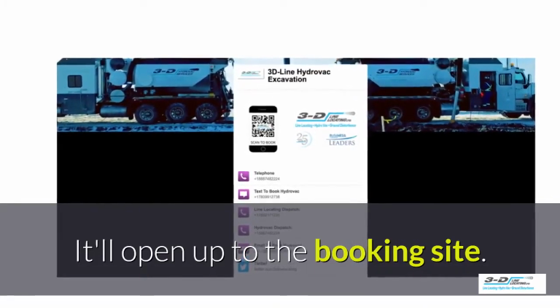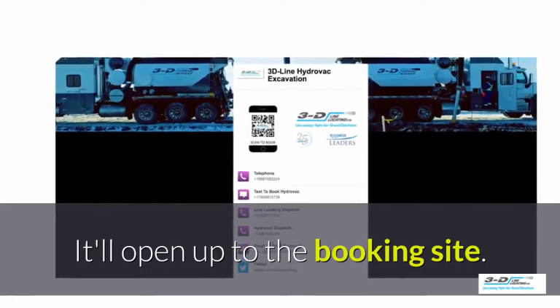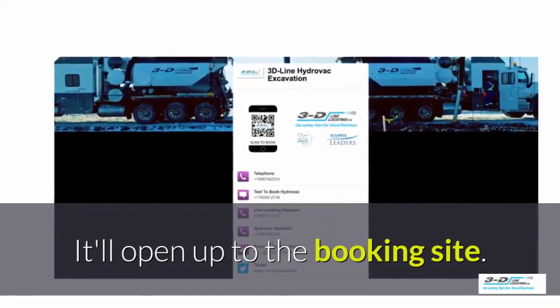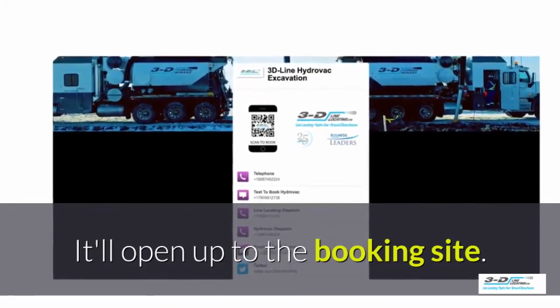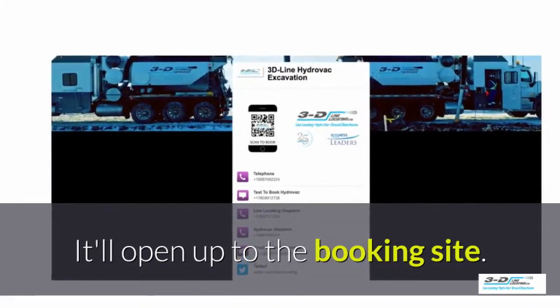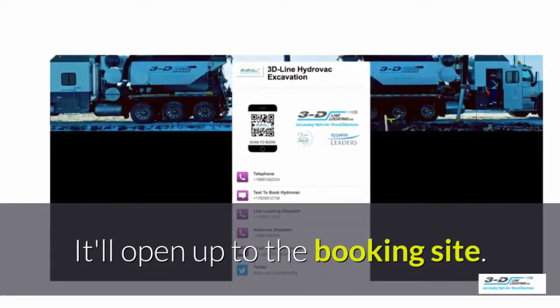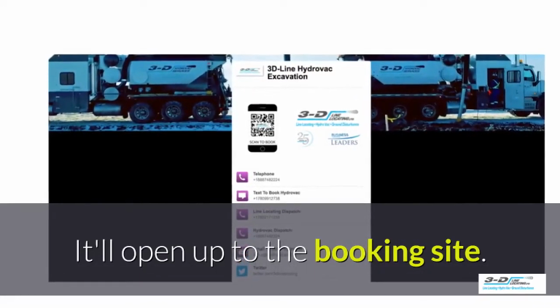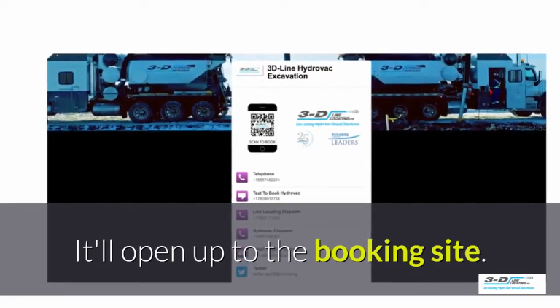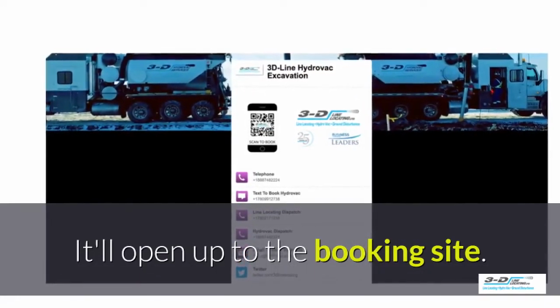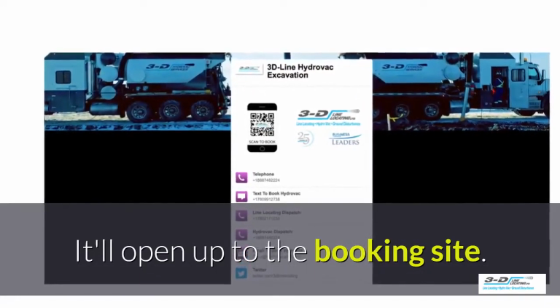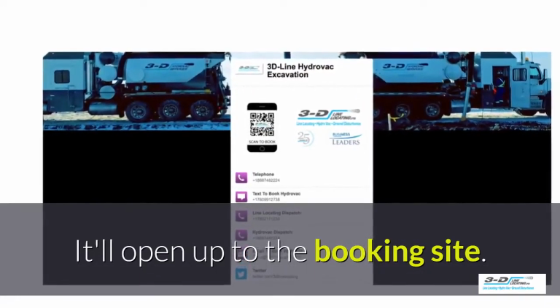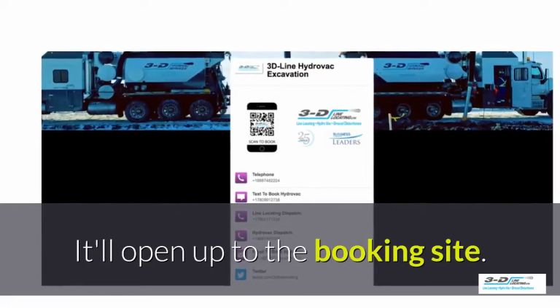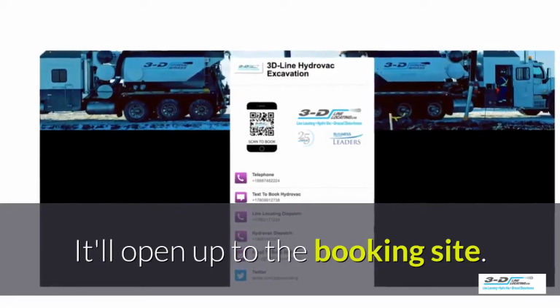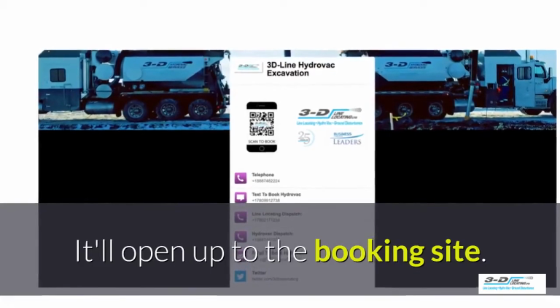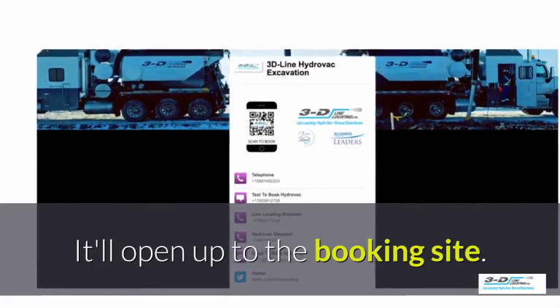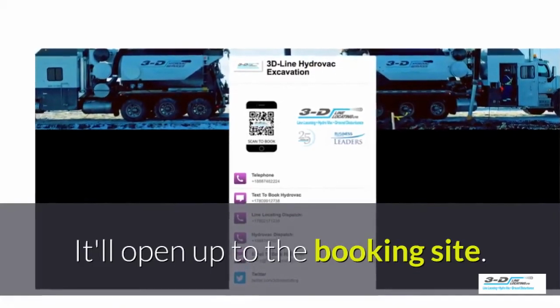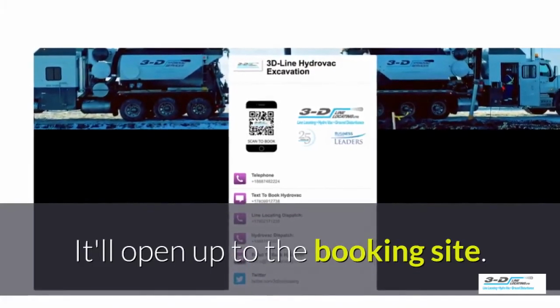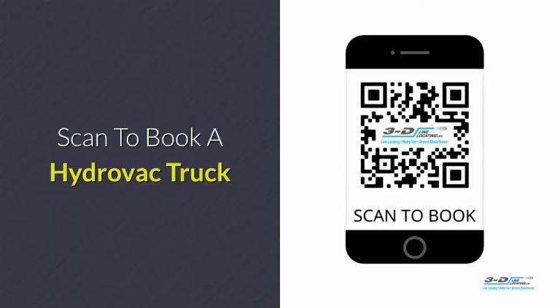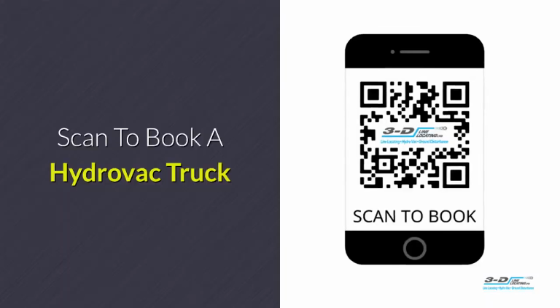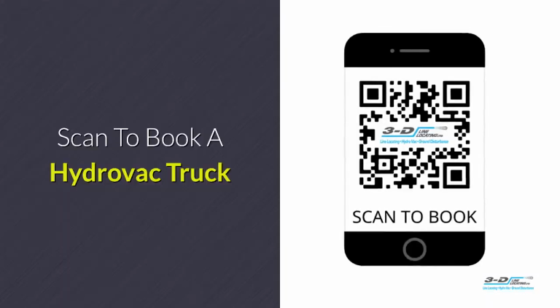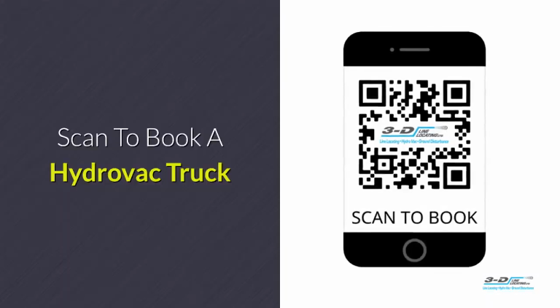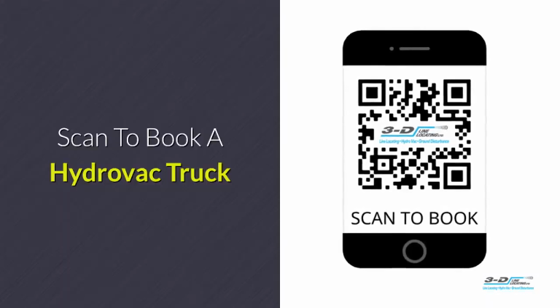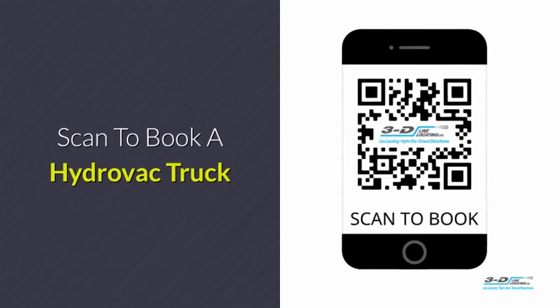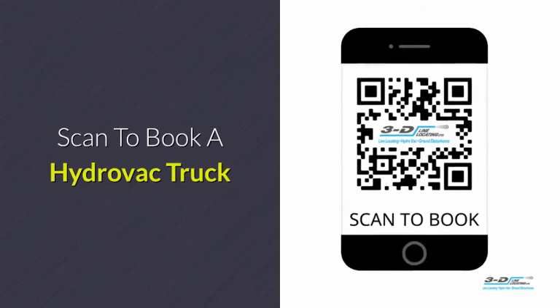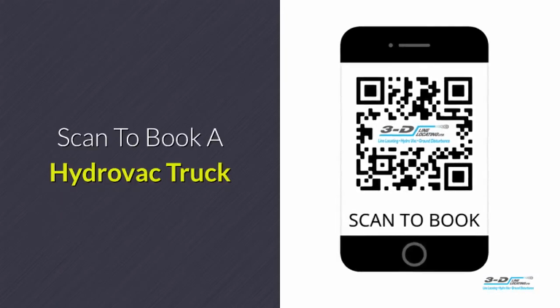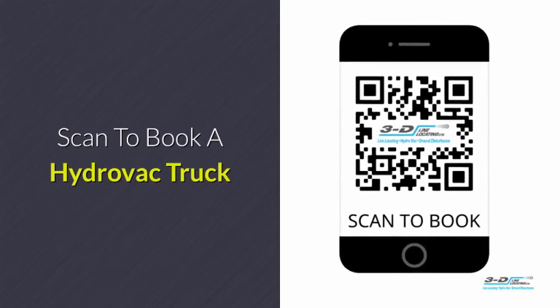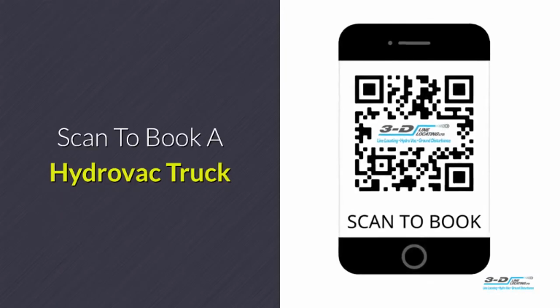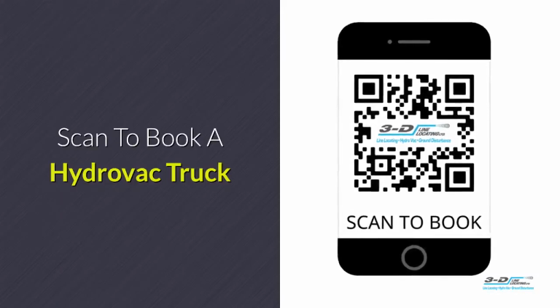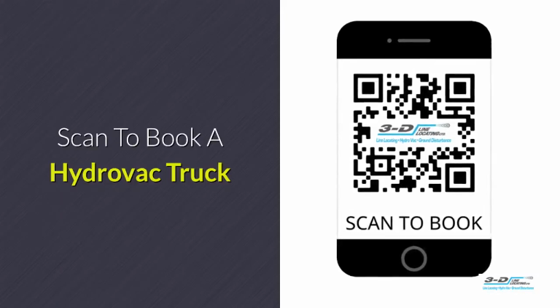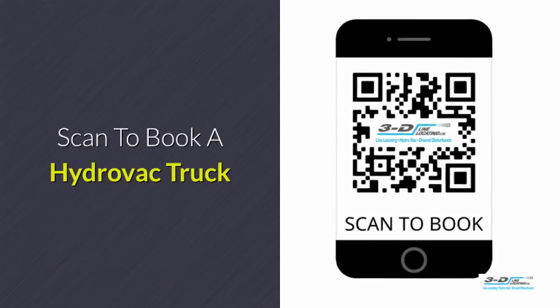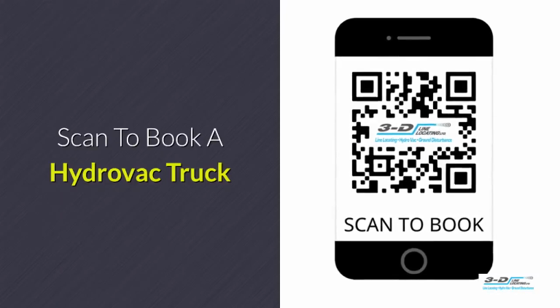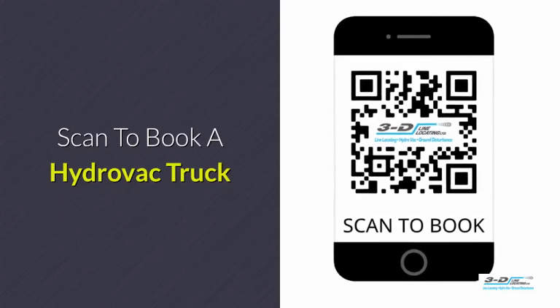It is click to call — no typing, no spelling, no anything. Just click to call. Simple. Scan here to book your Hydrovac truck.